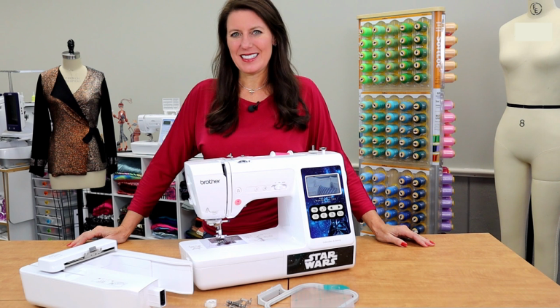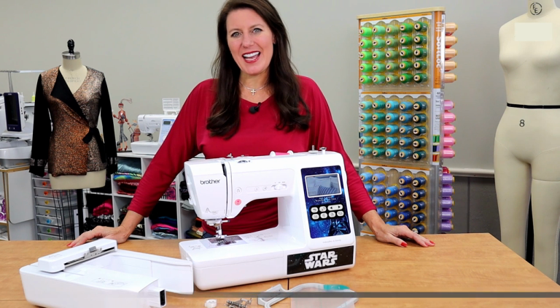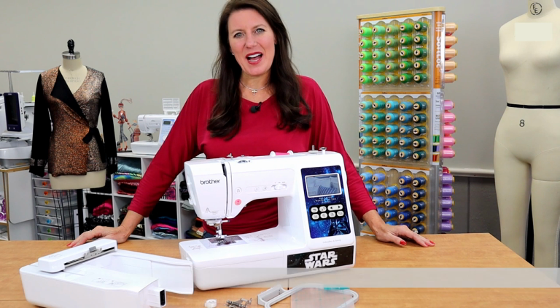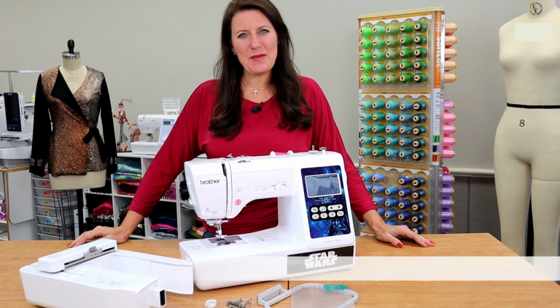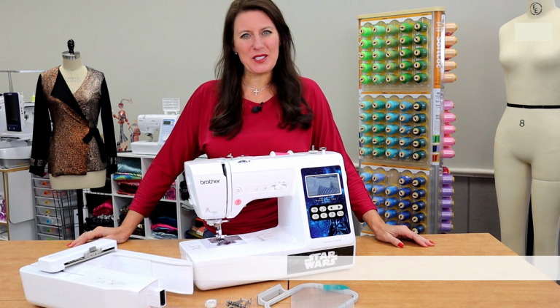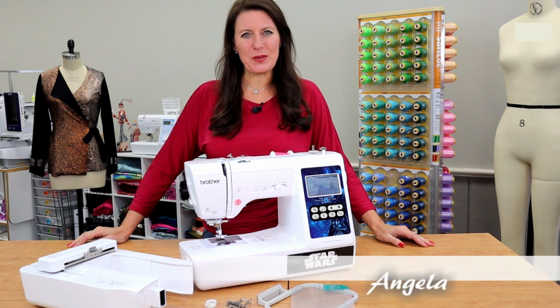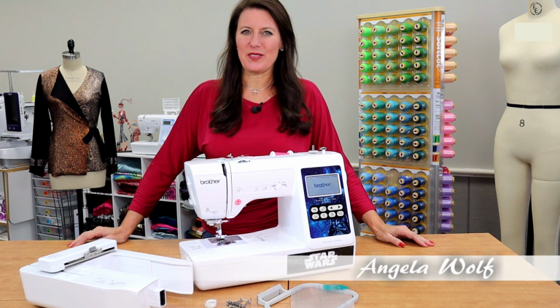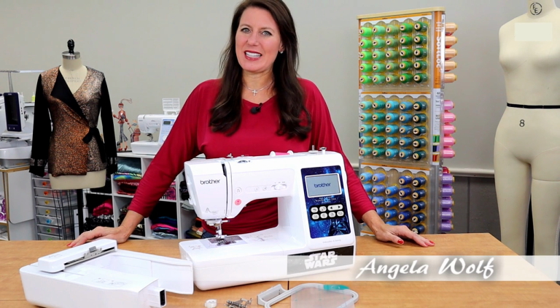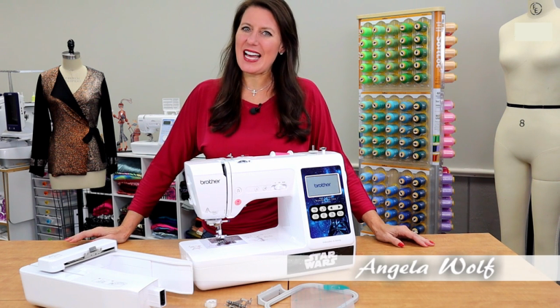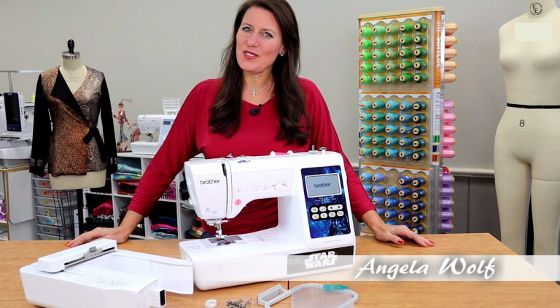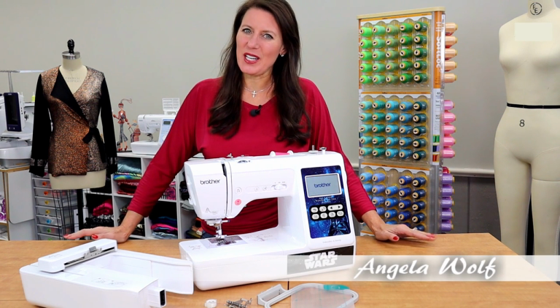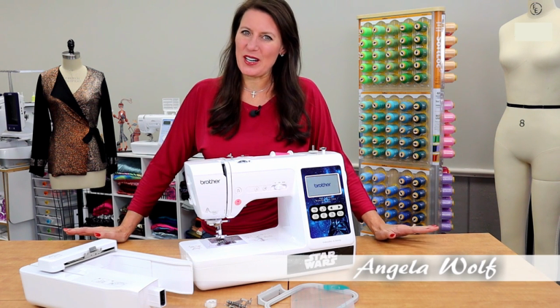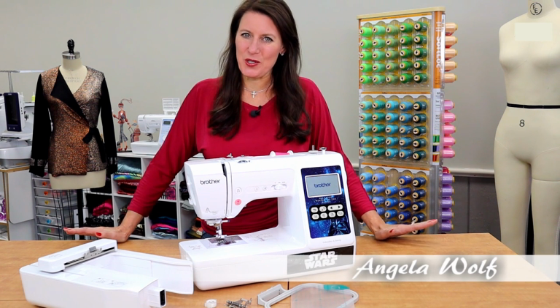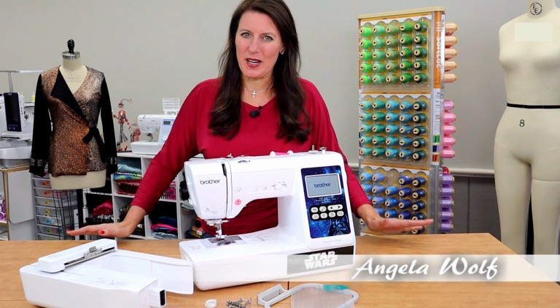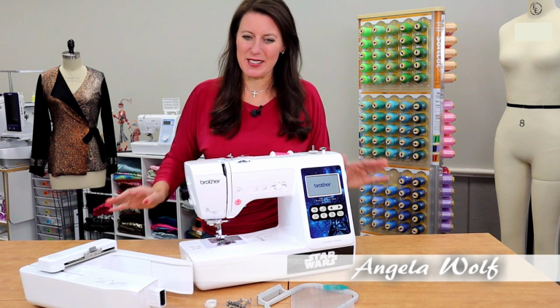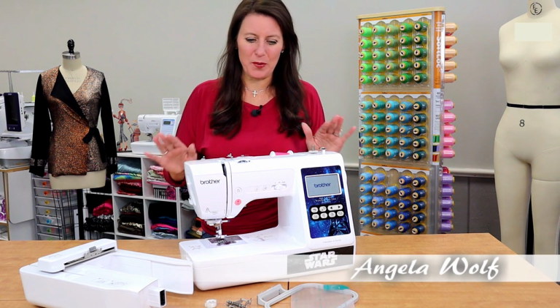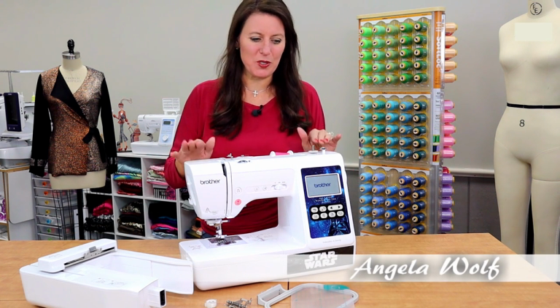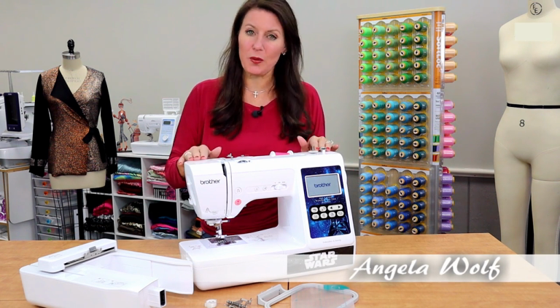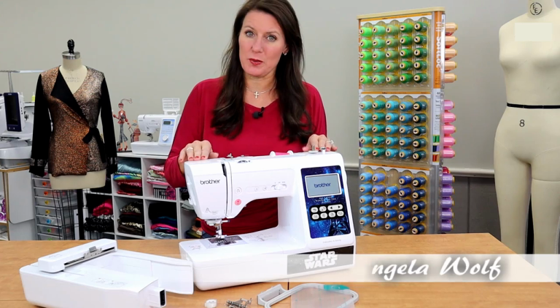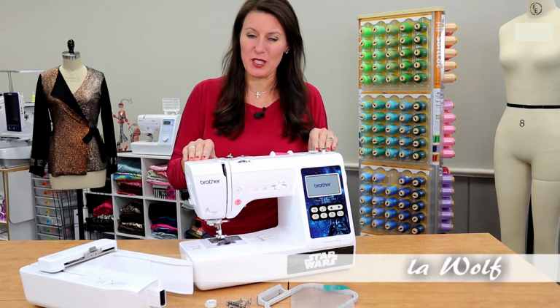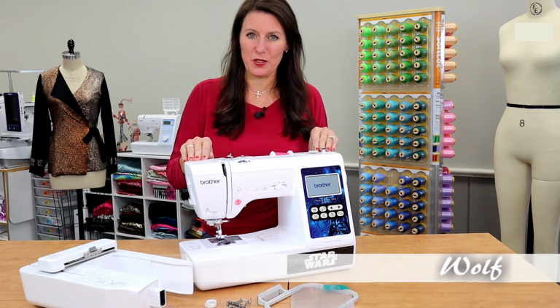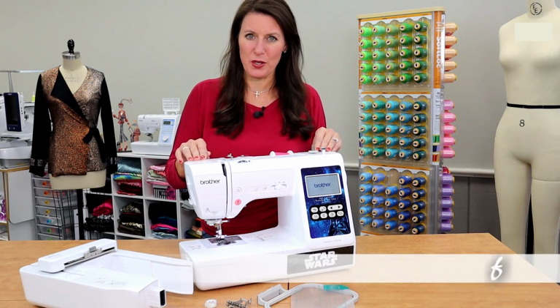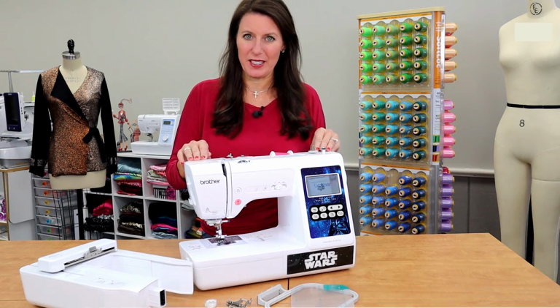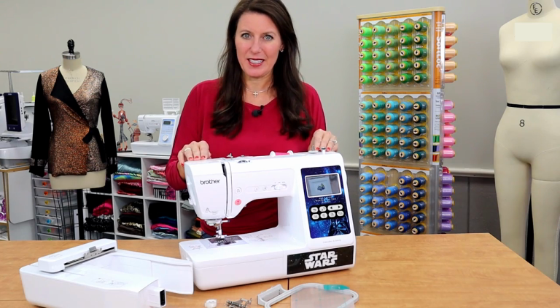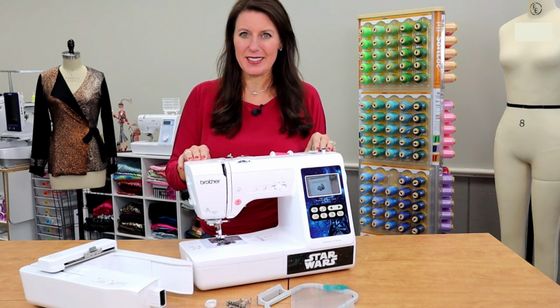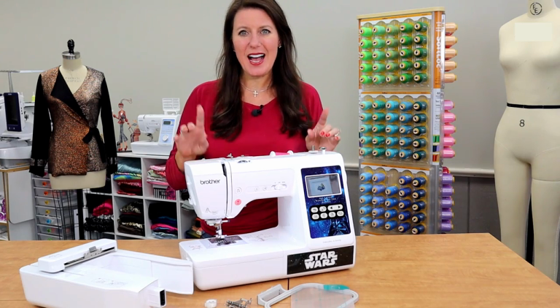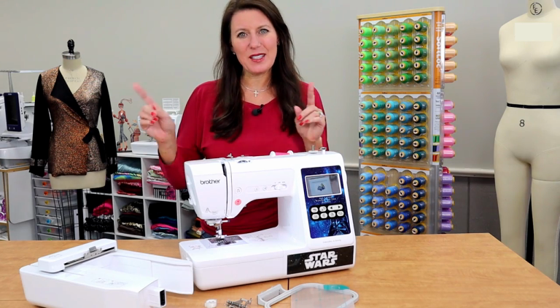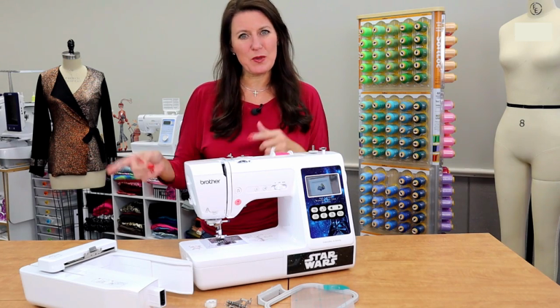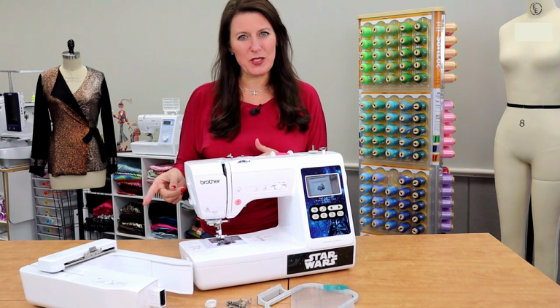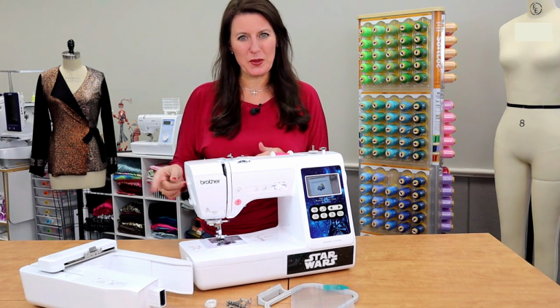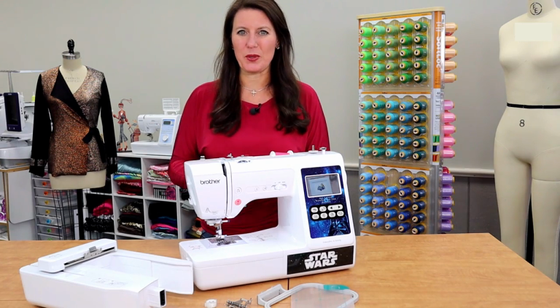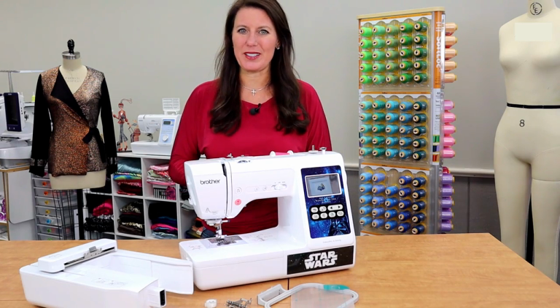Hi, I'm Angela Wolfe. In the last video, I showed you how to set up your Star Wars machine for sewing. Now let's move into embroidery.